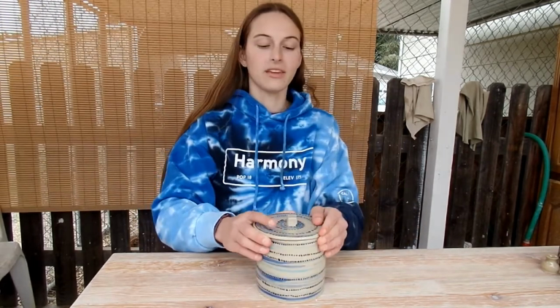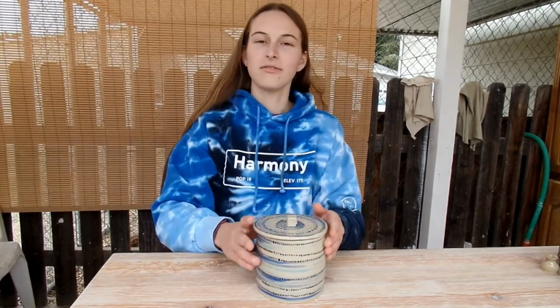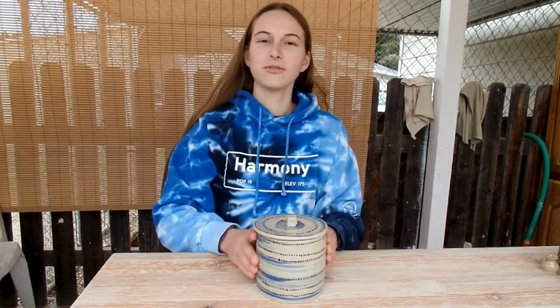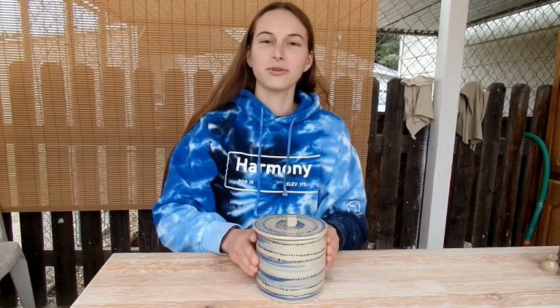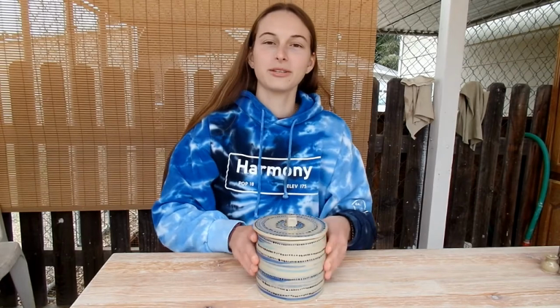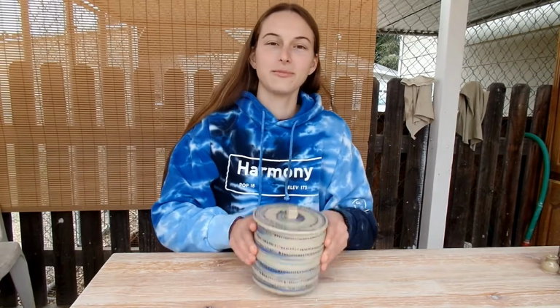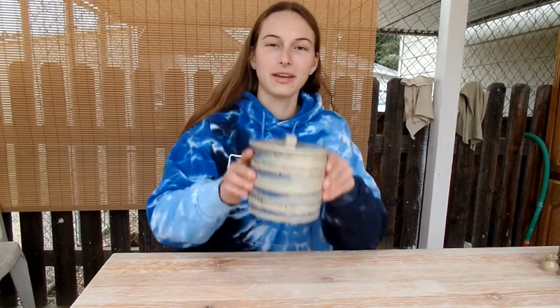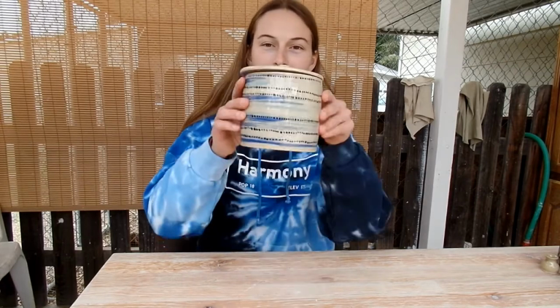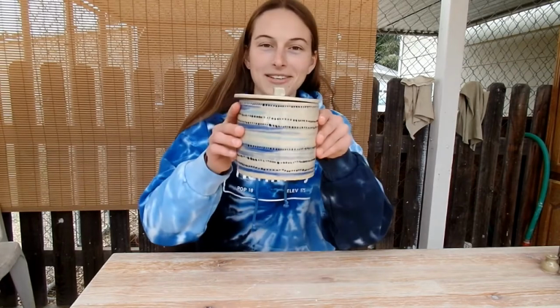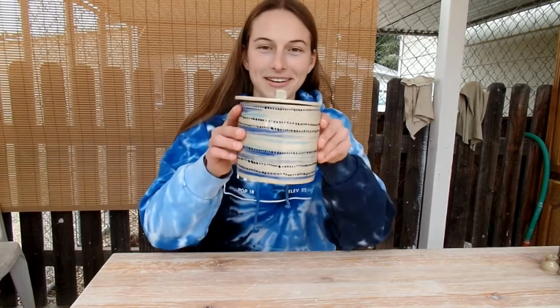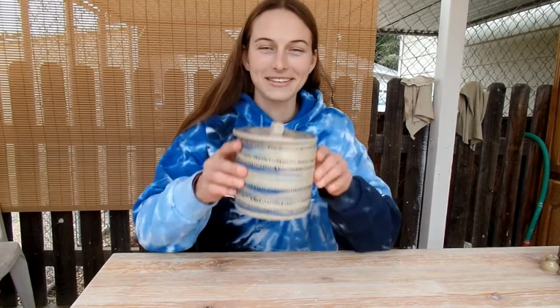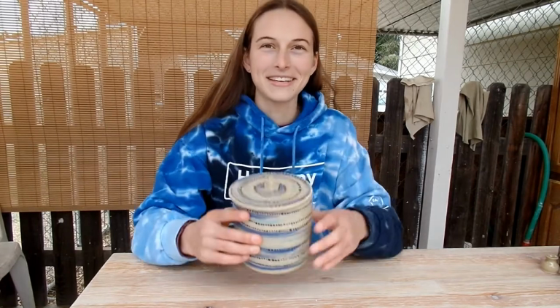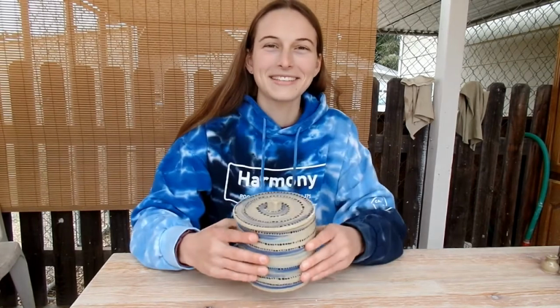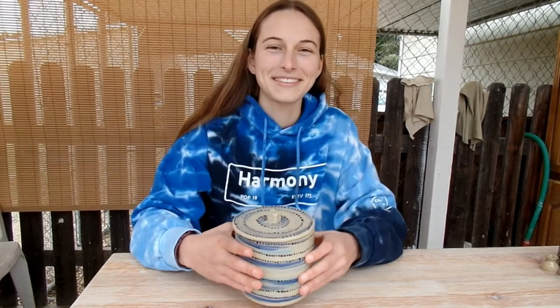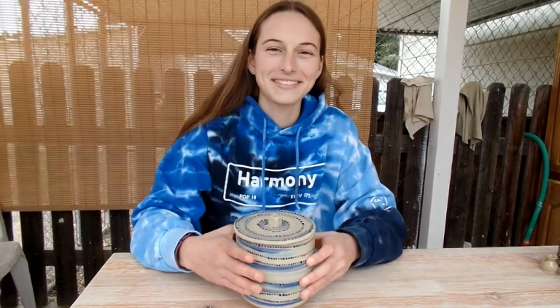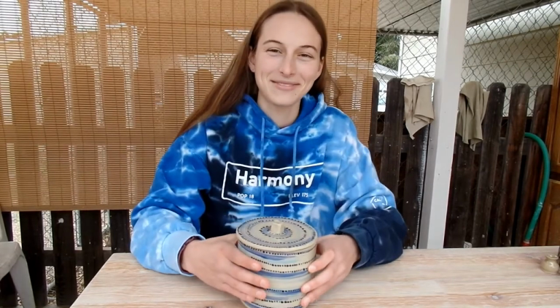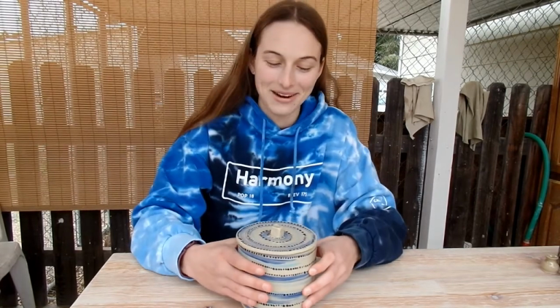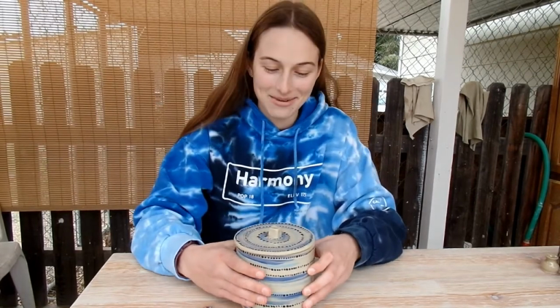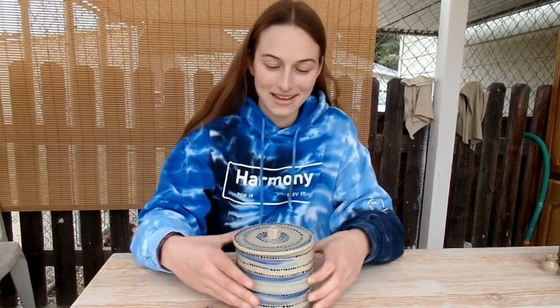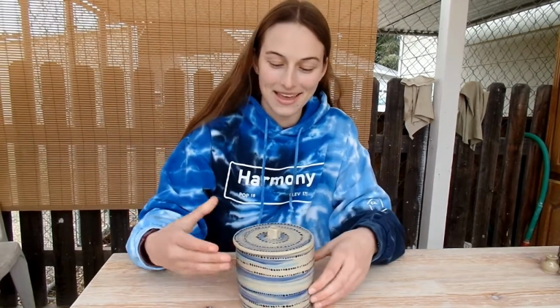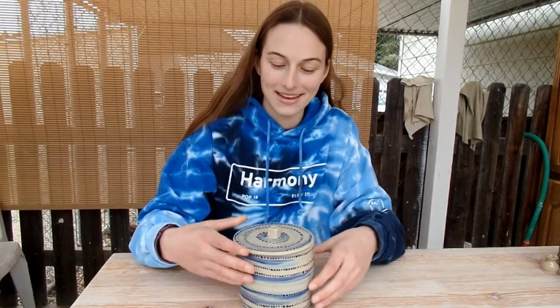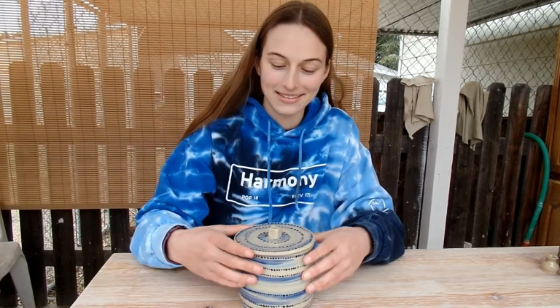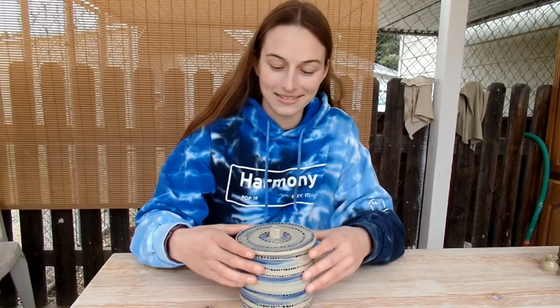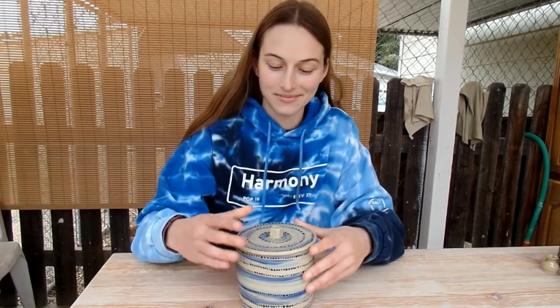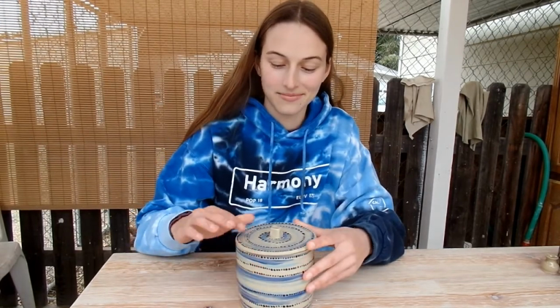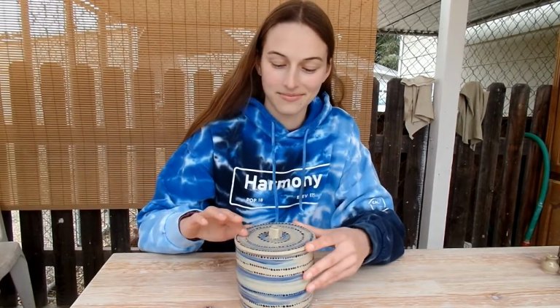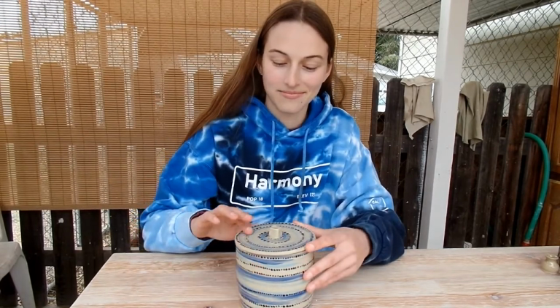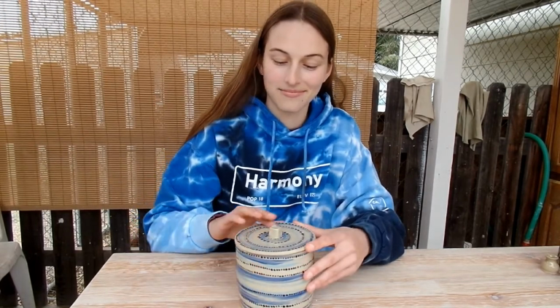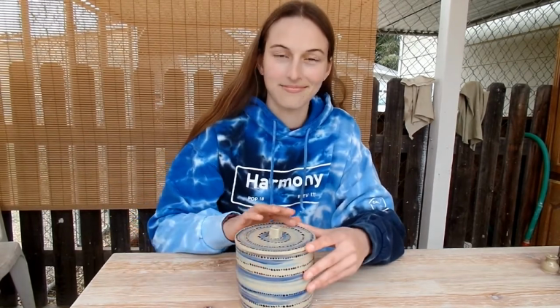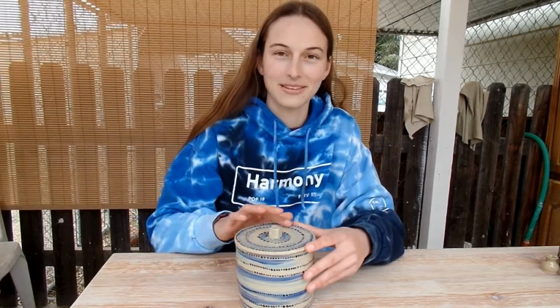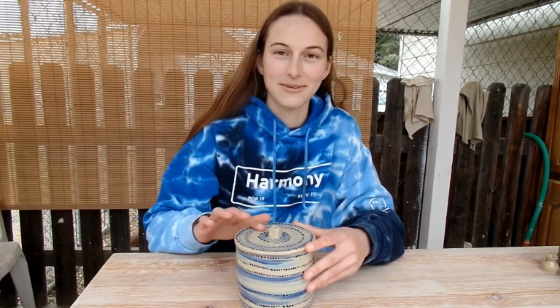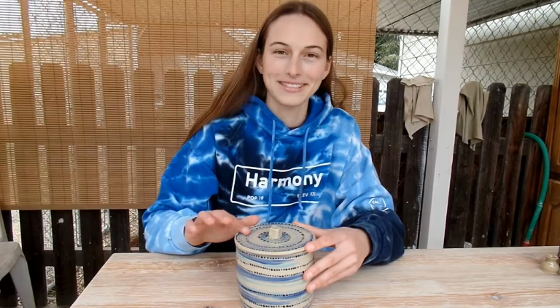If you enjoyed watching me make a cookie jar, consider subscribing, and thanks for watching.